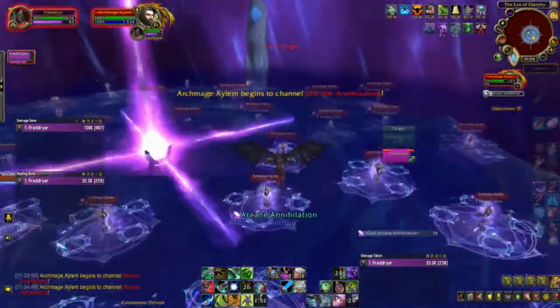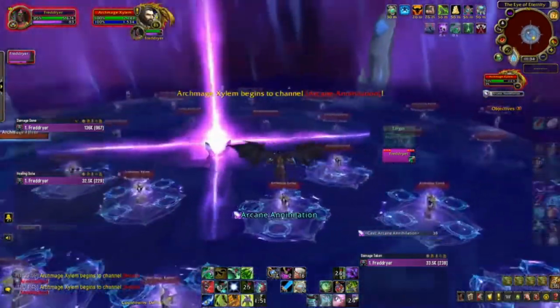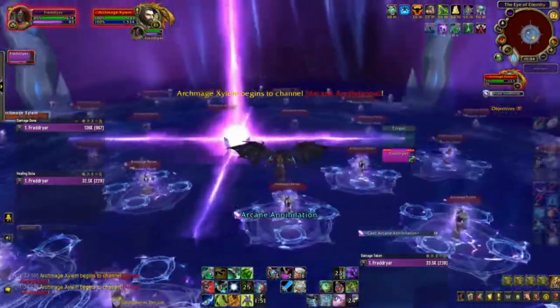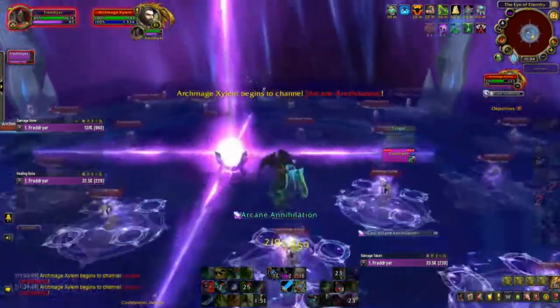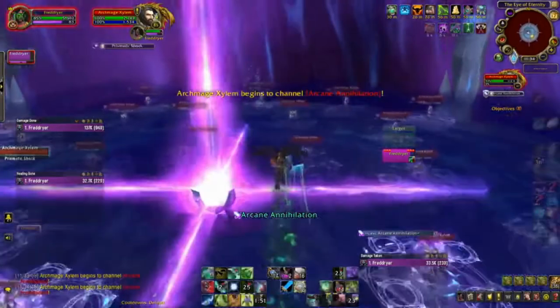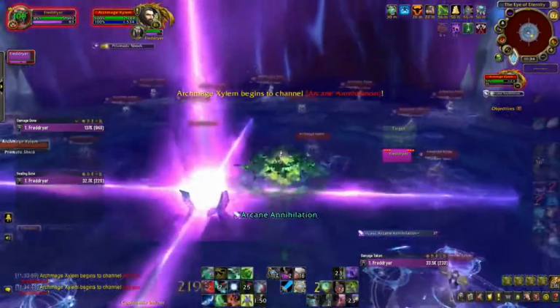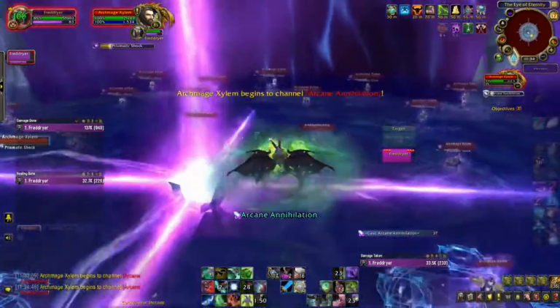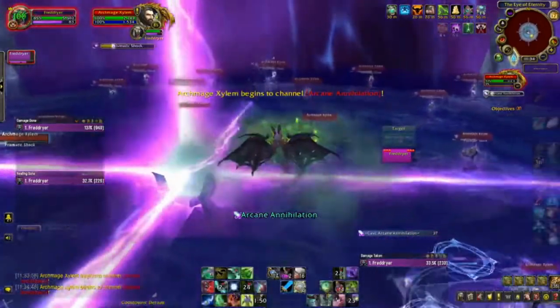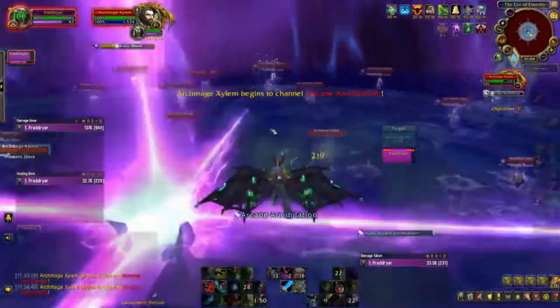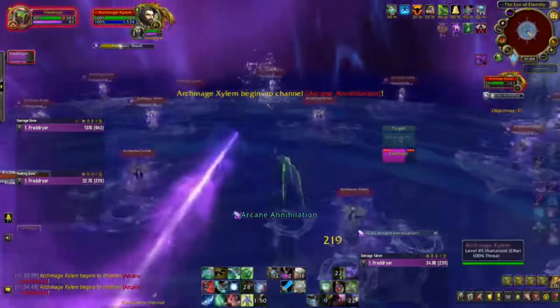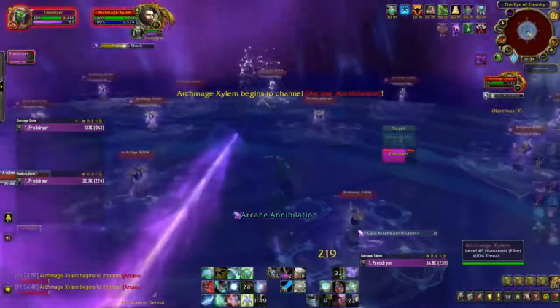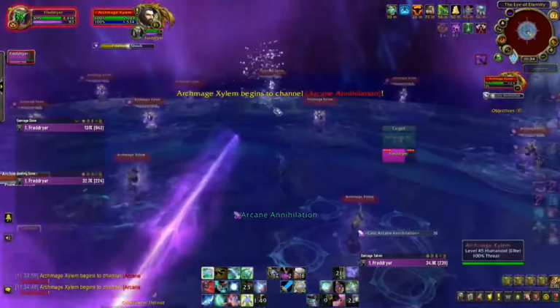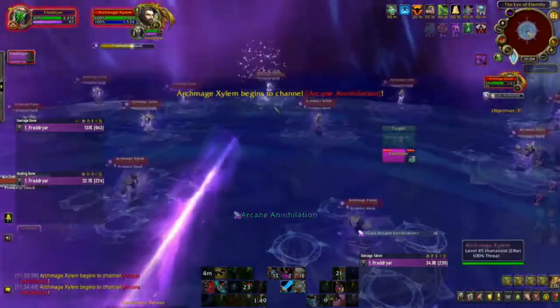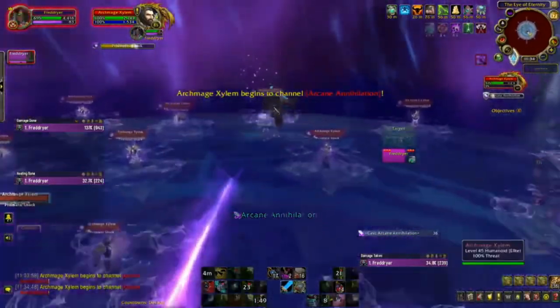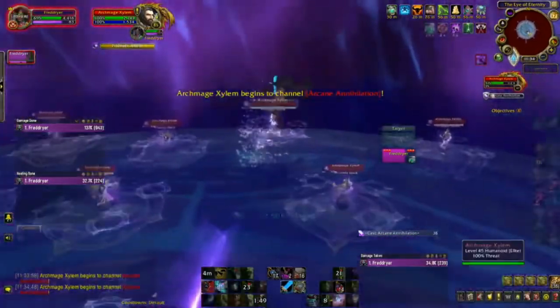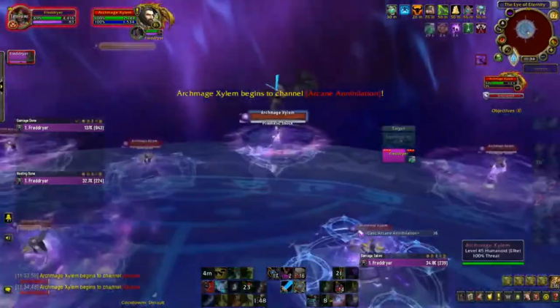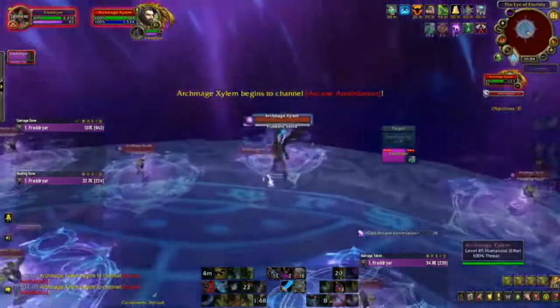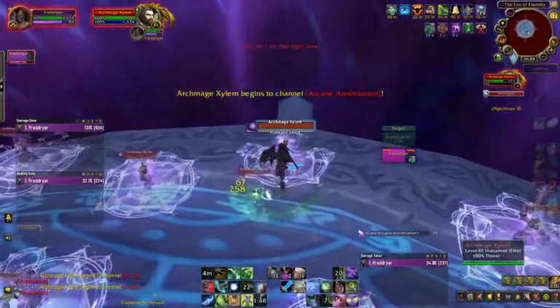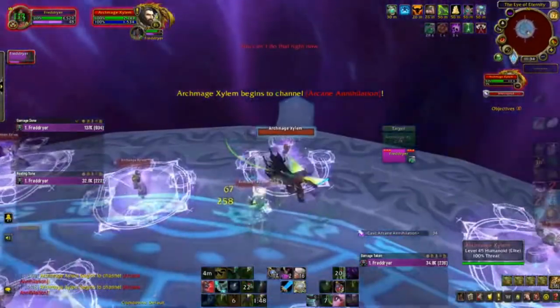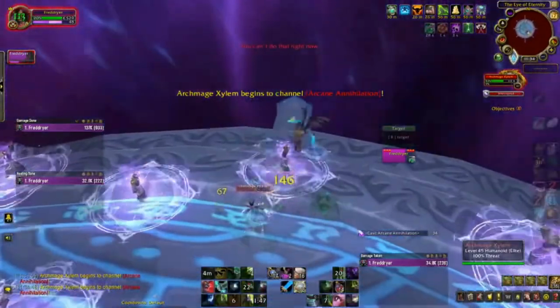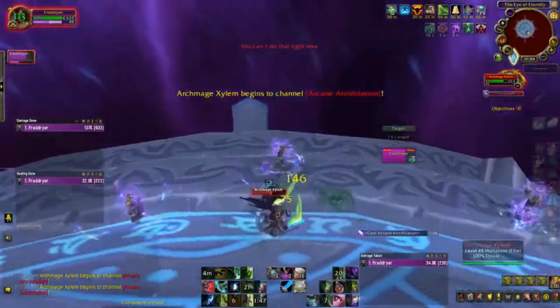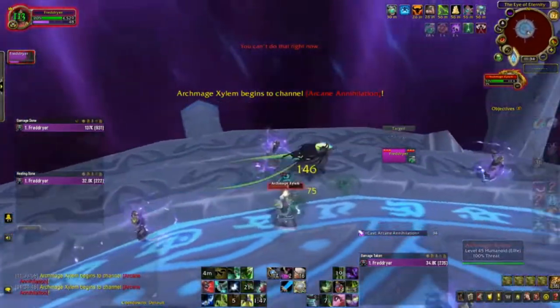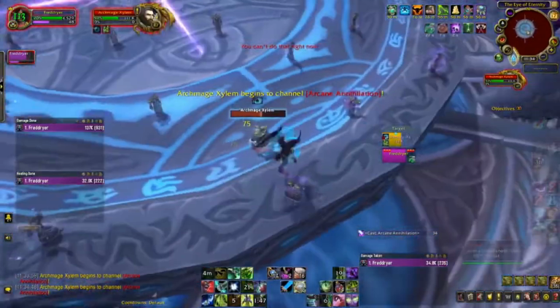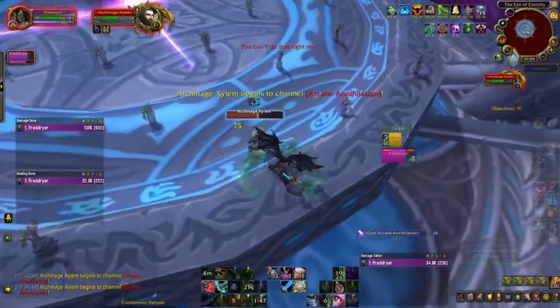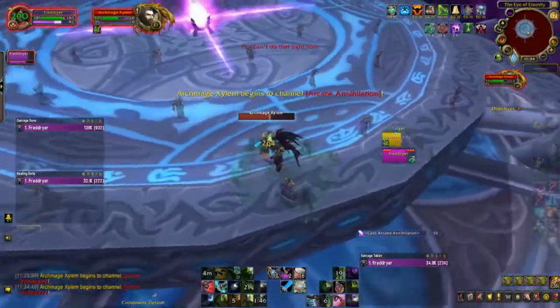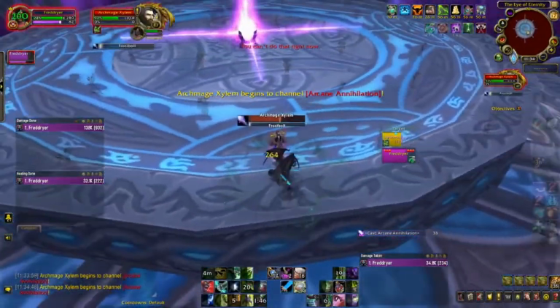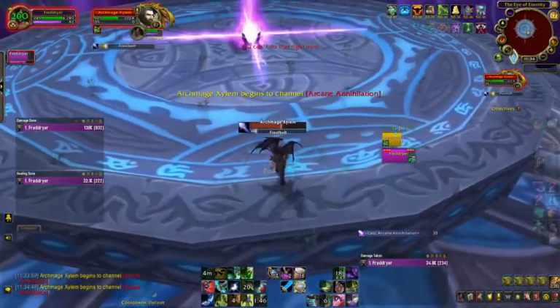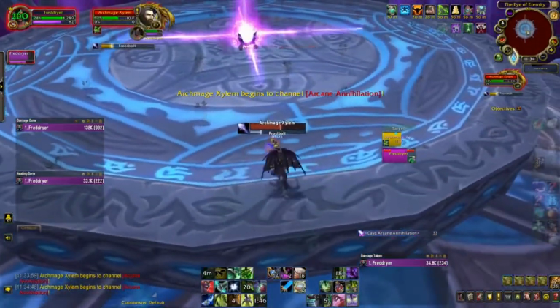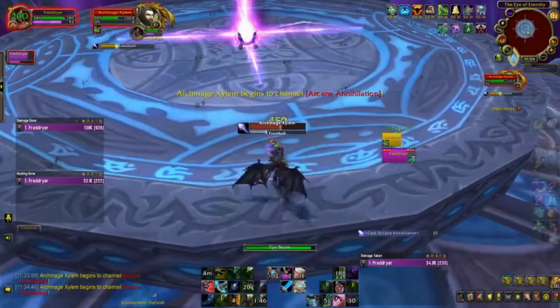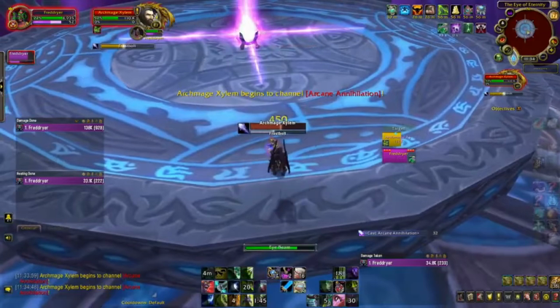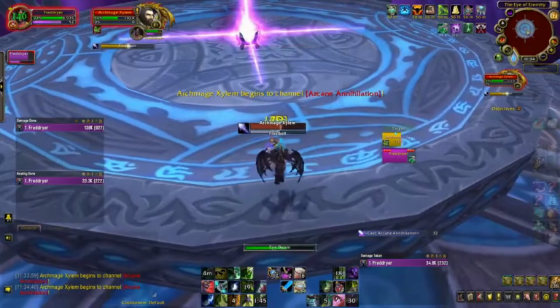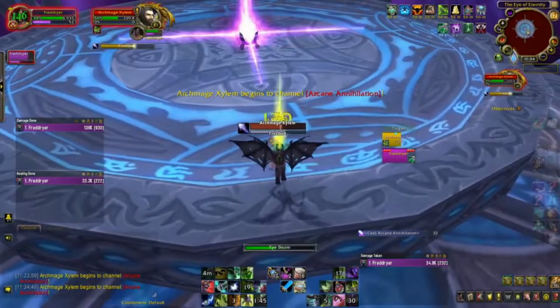Every little bit of time you can buy when you're getting chunked with Frost Blasters is very, very nice. And again, you're looking for the Sparkle — sometimes not super obvious. We use the Meta Gem to get there.